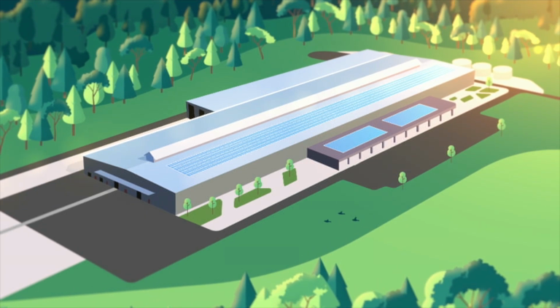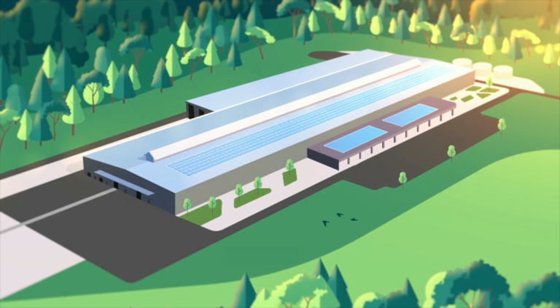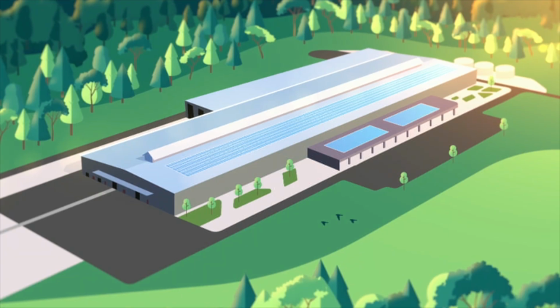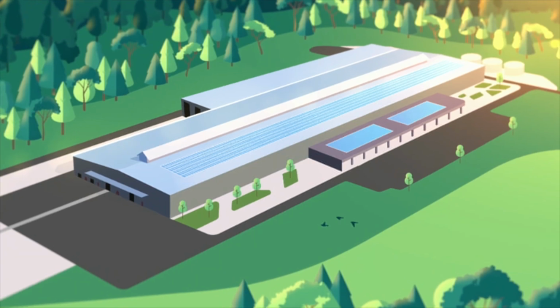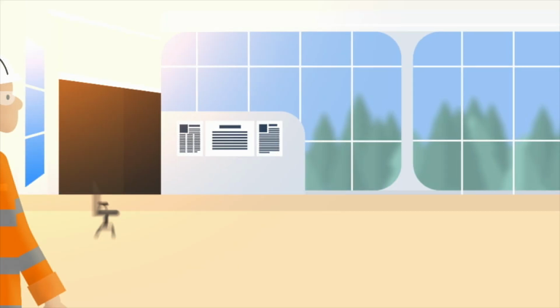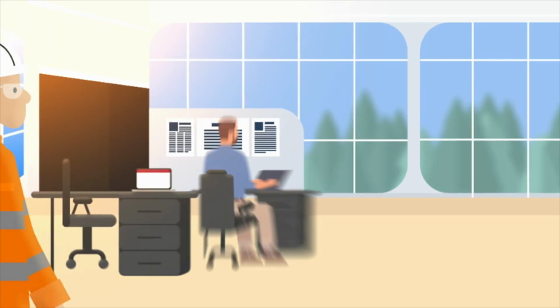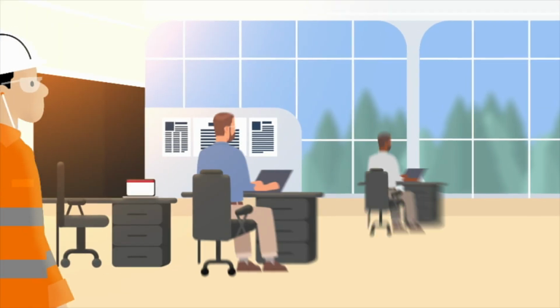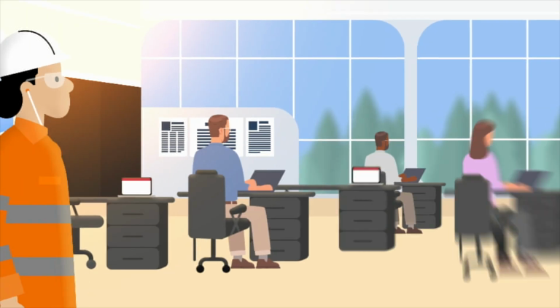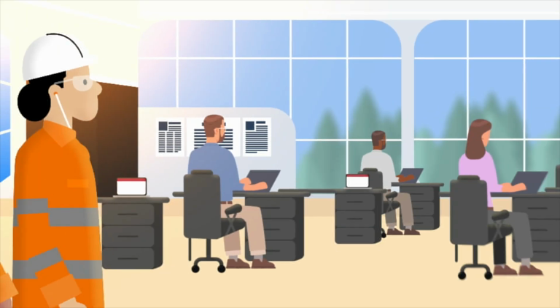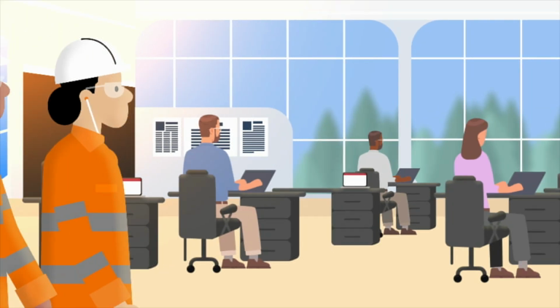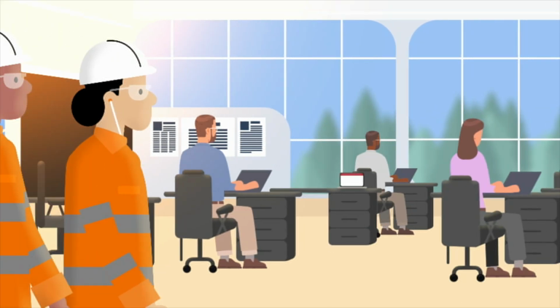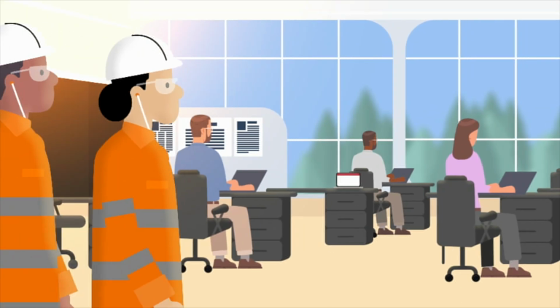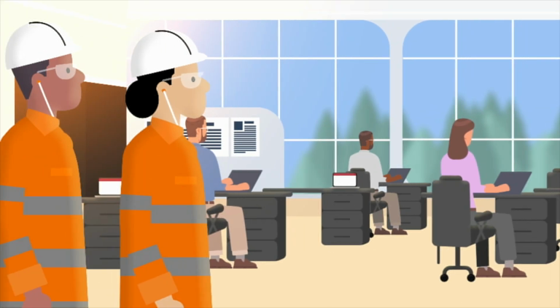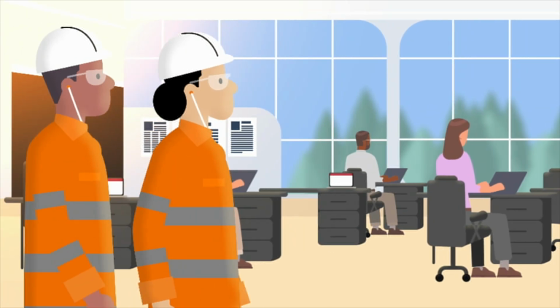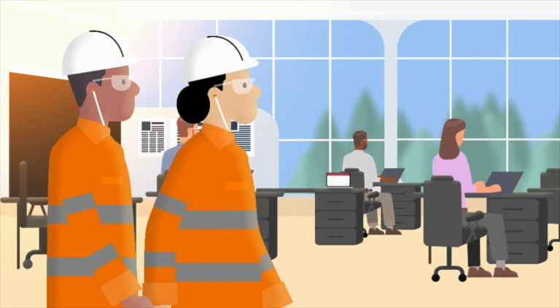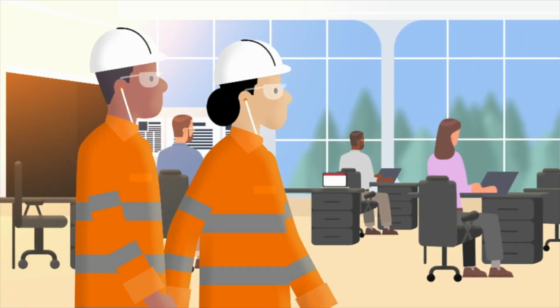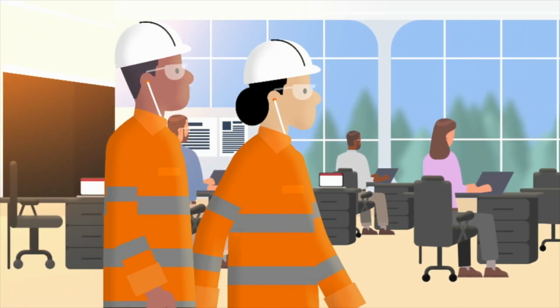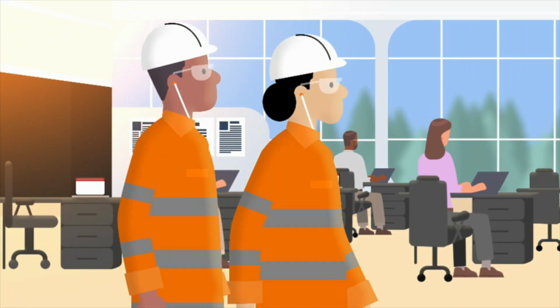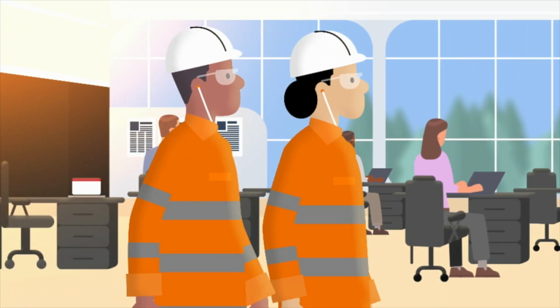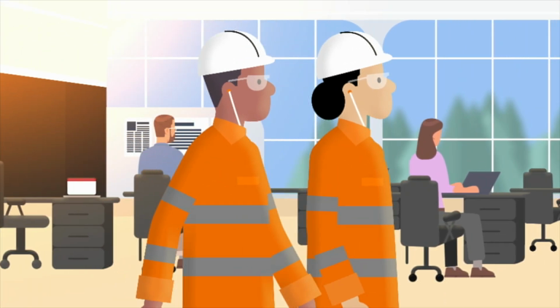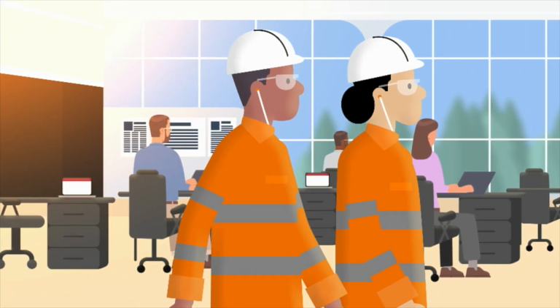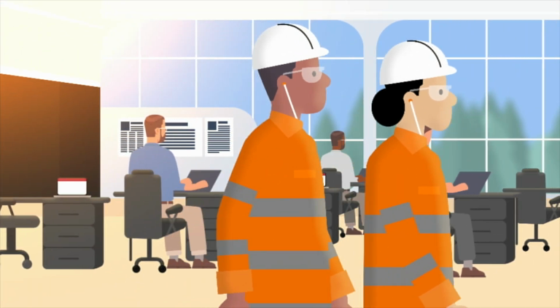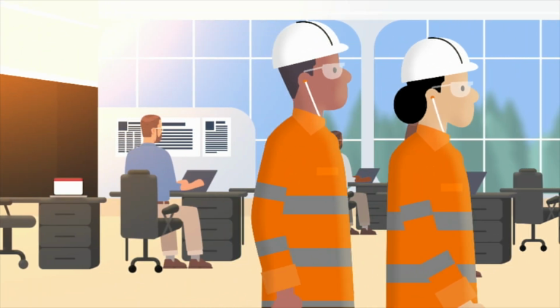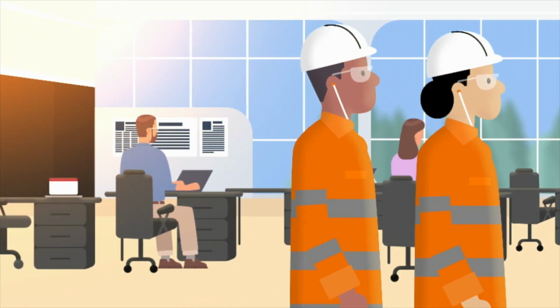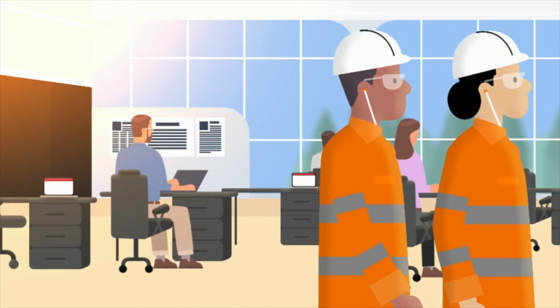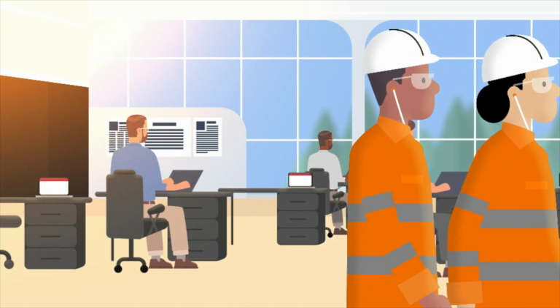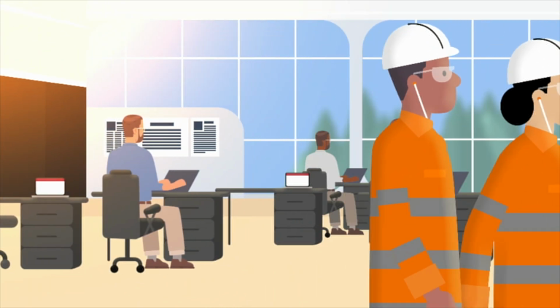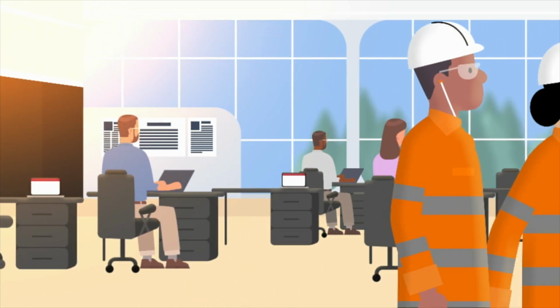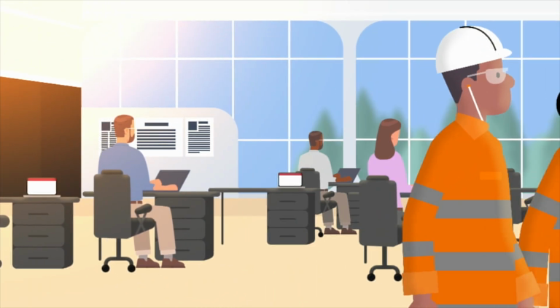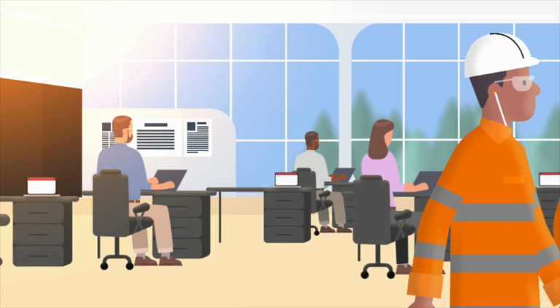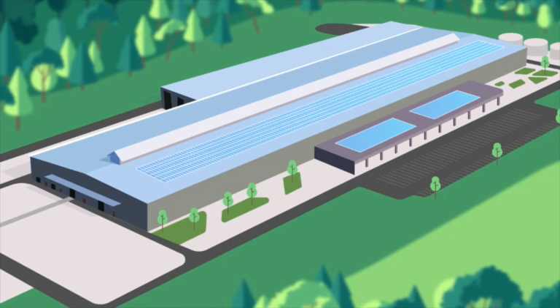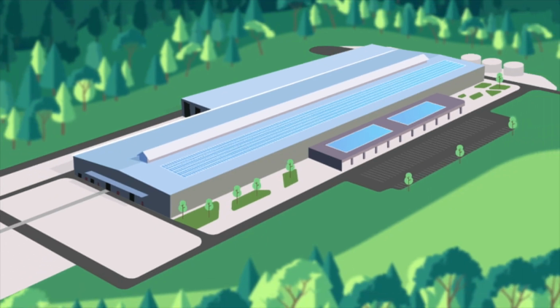From 2026, the facility will employ around 200 frontline workers and 100 professional staff.